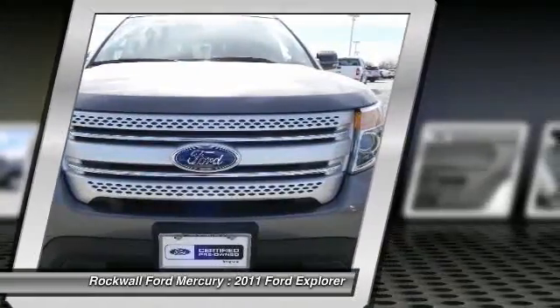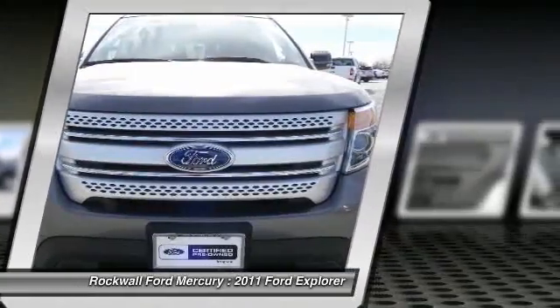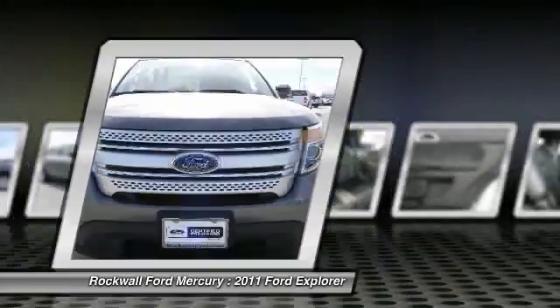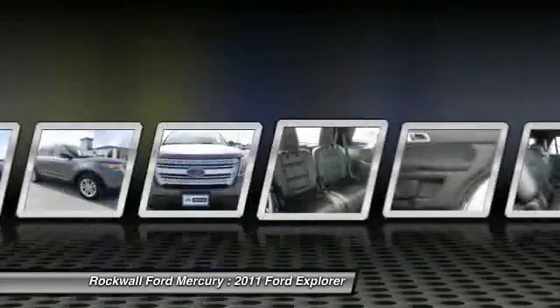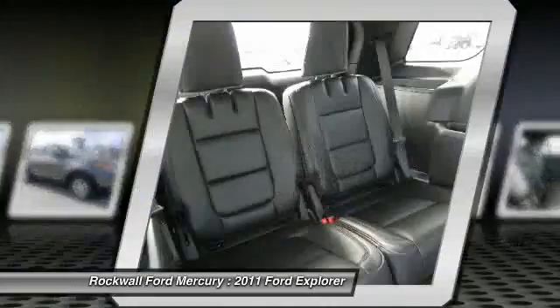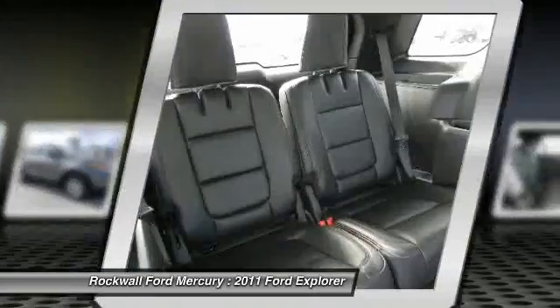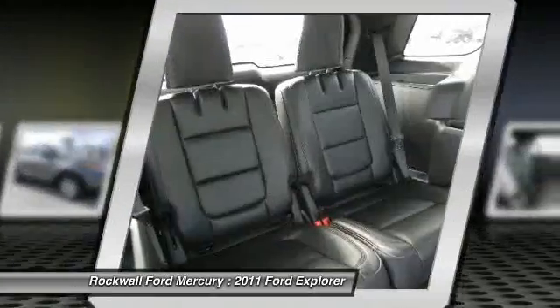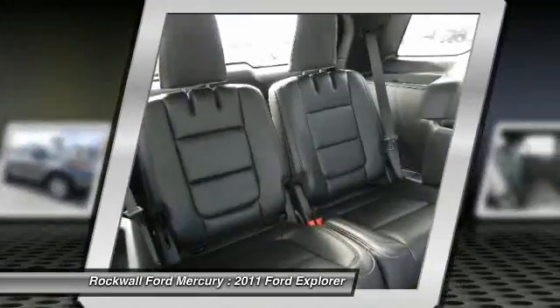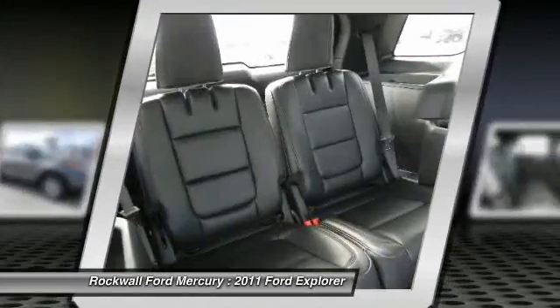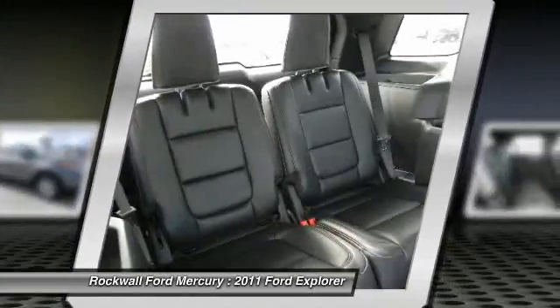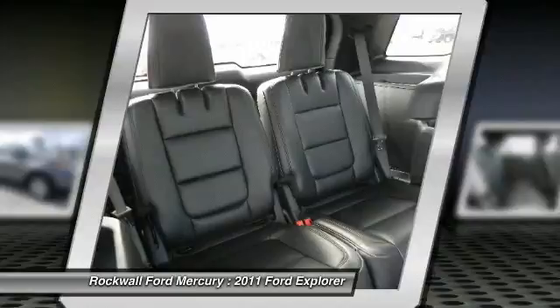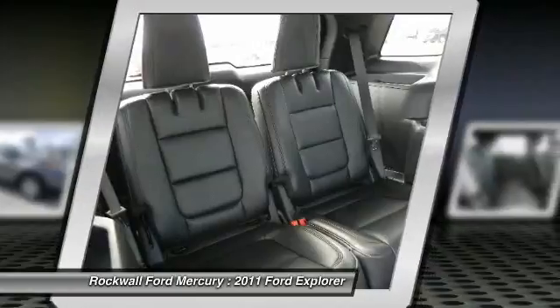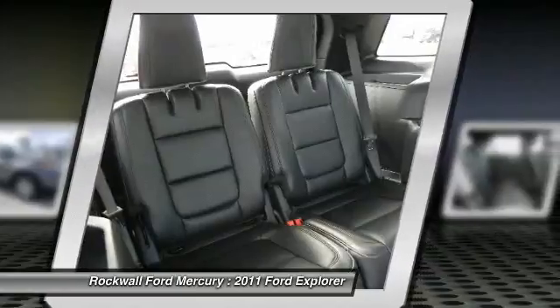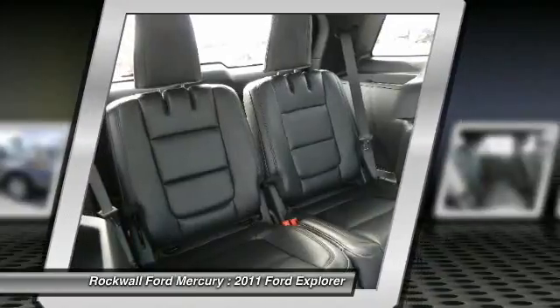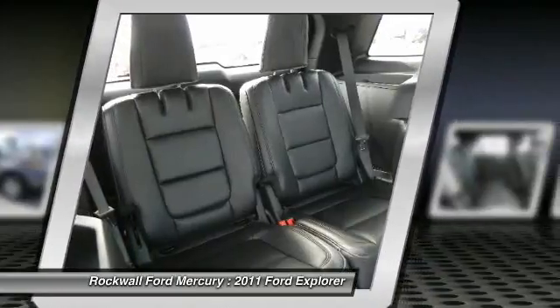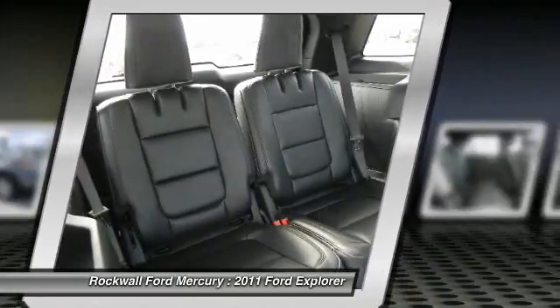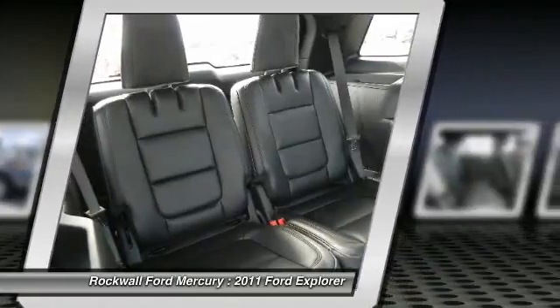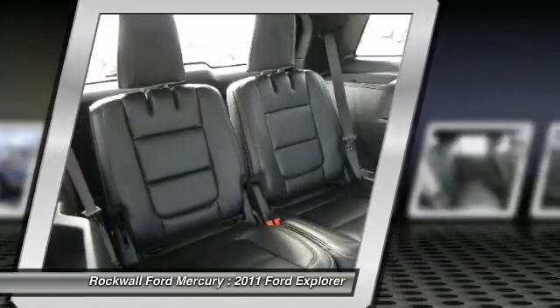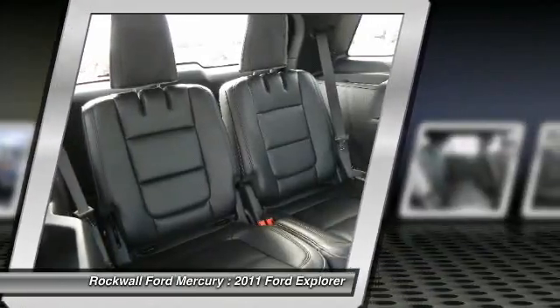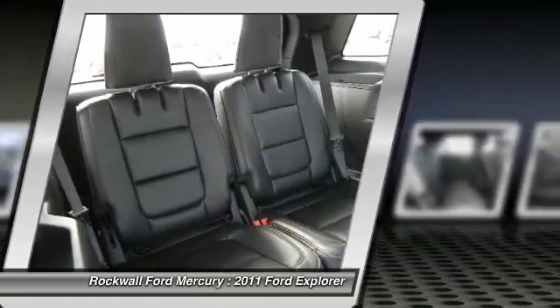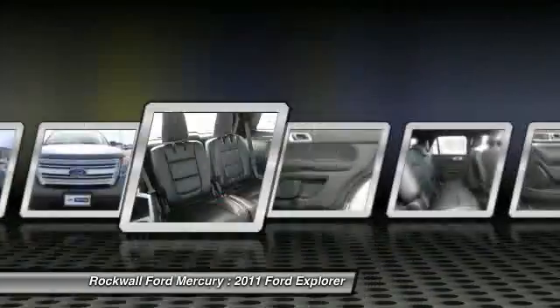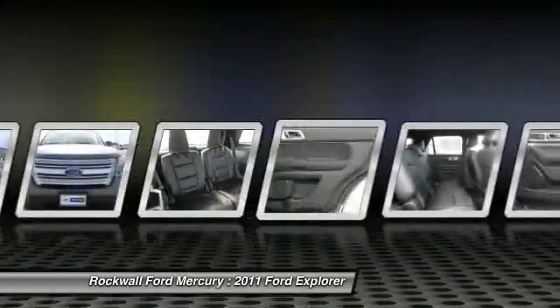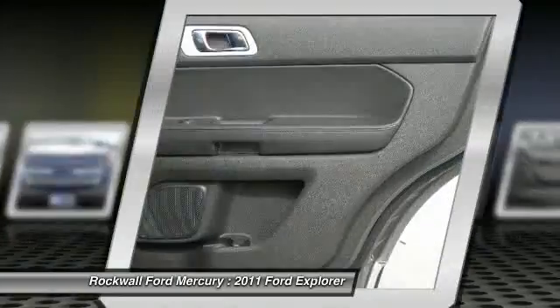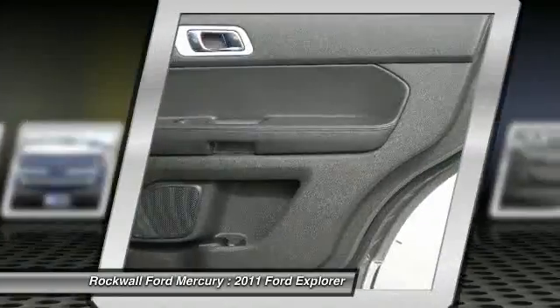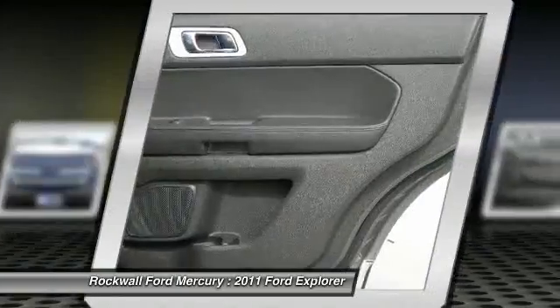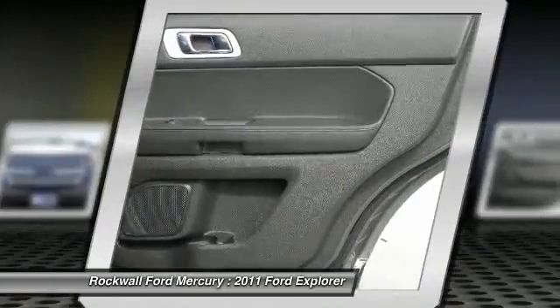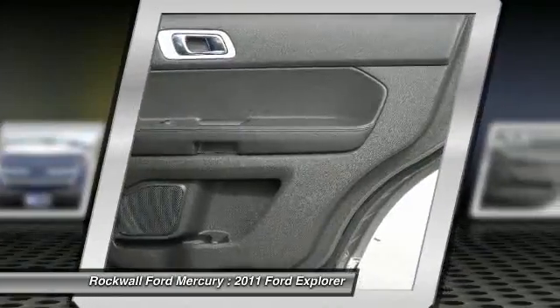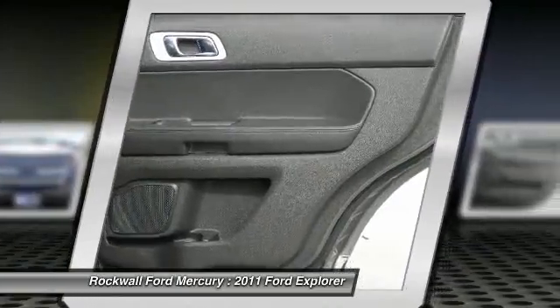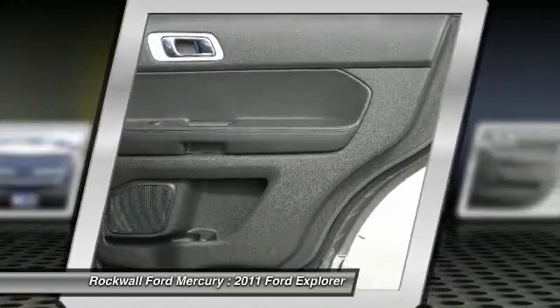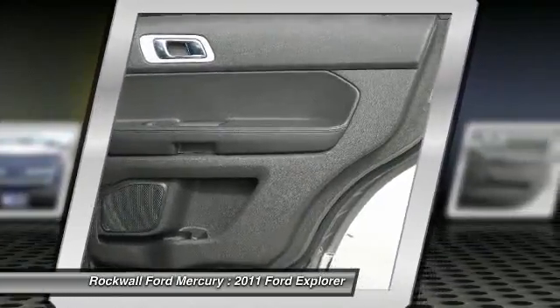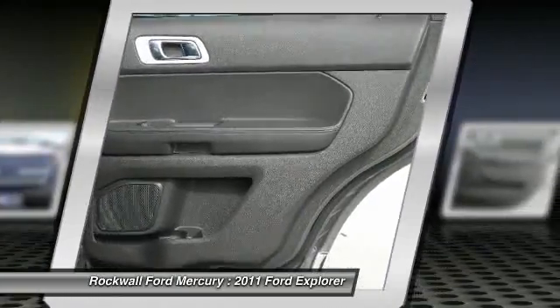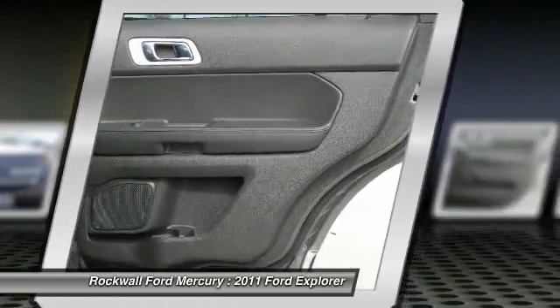Great styling, smooth ride, lots of standard safety features and a solid car.